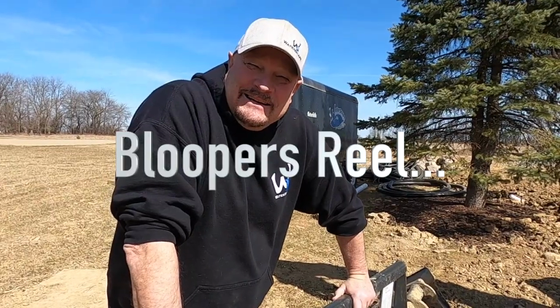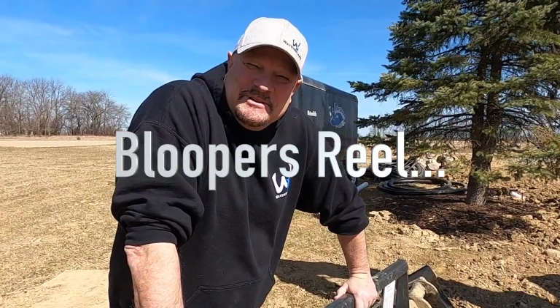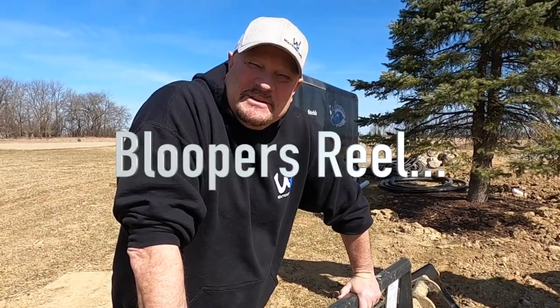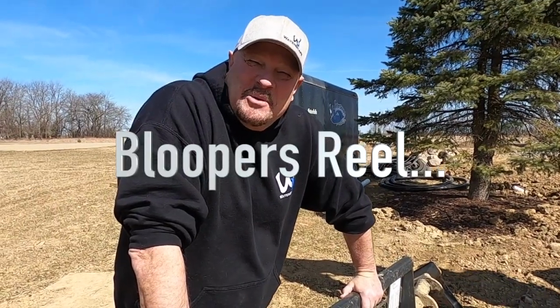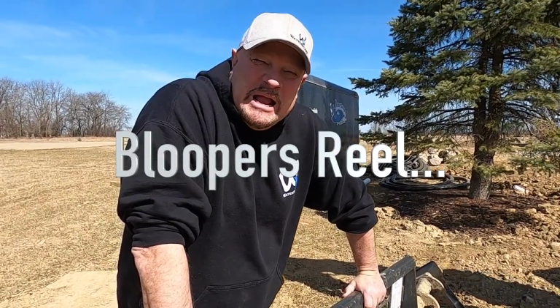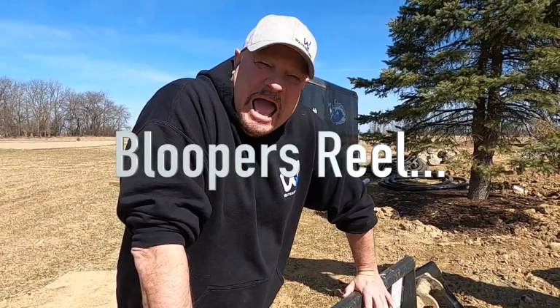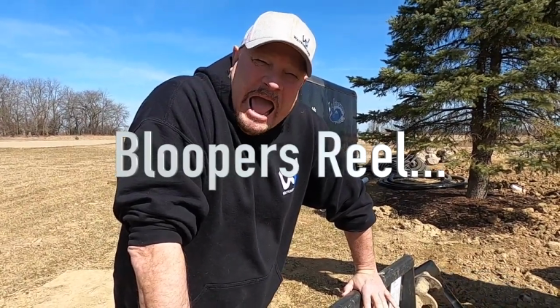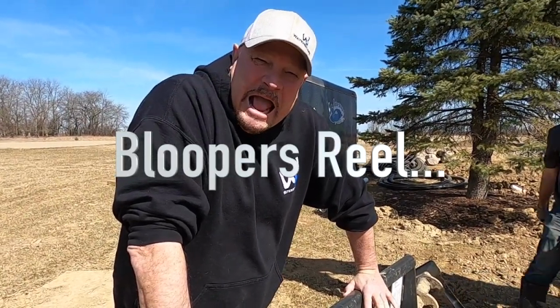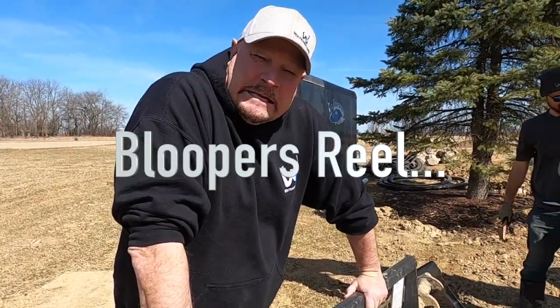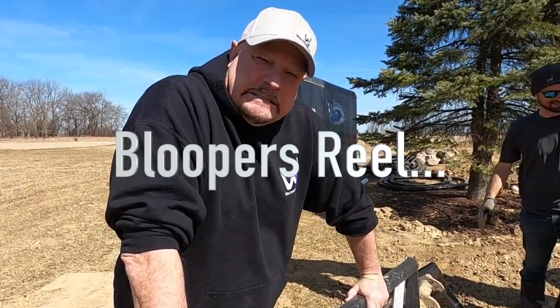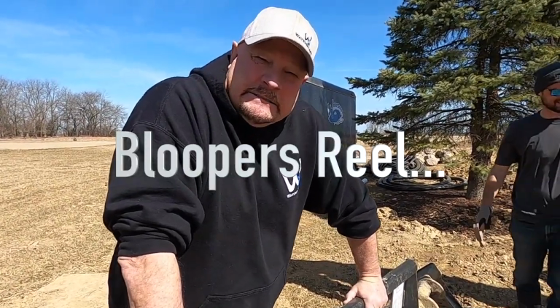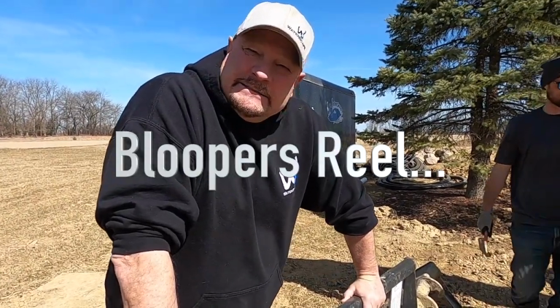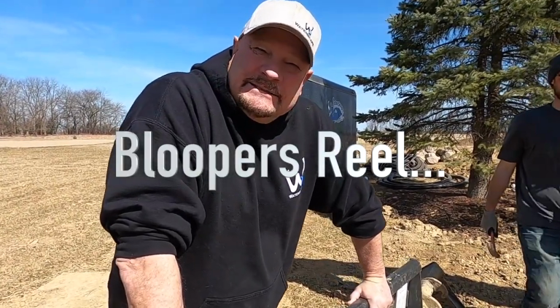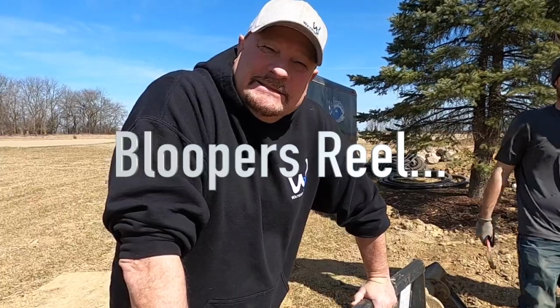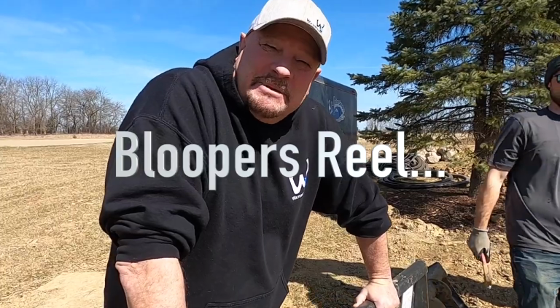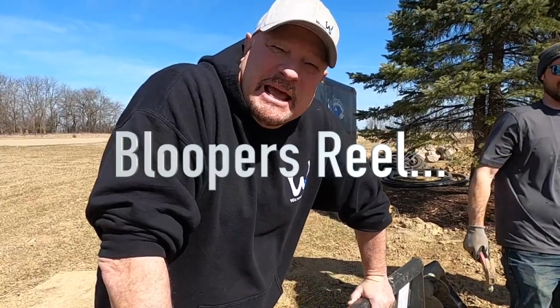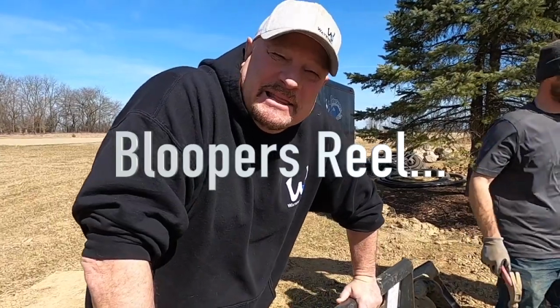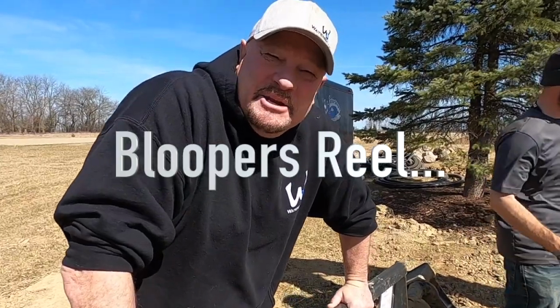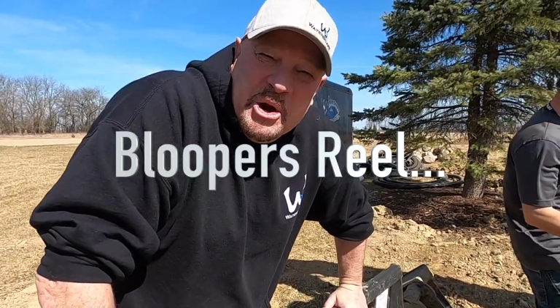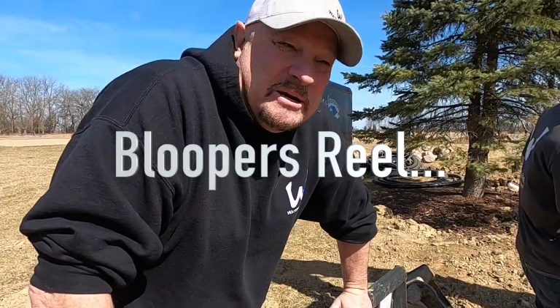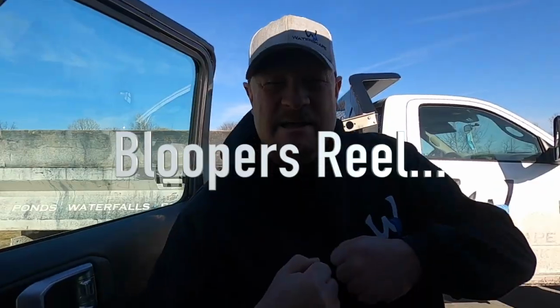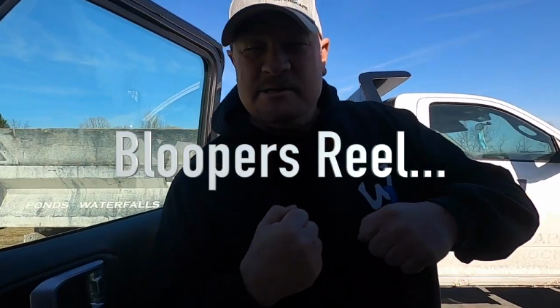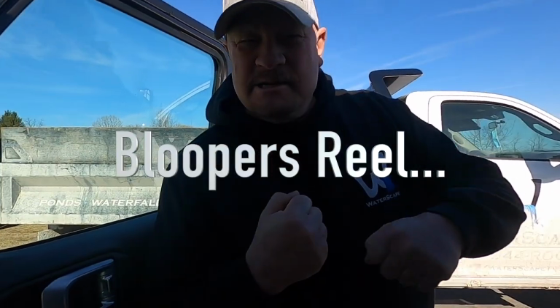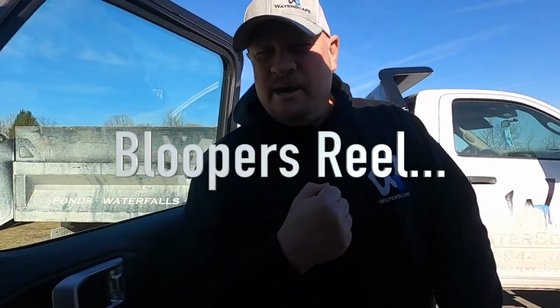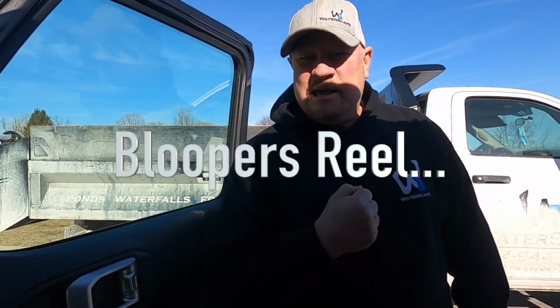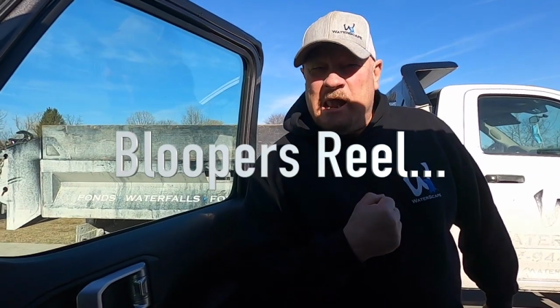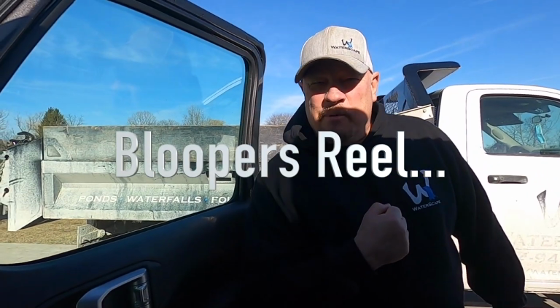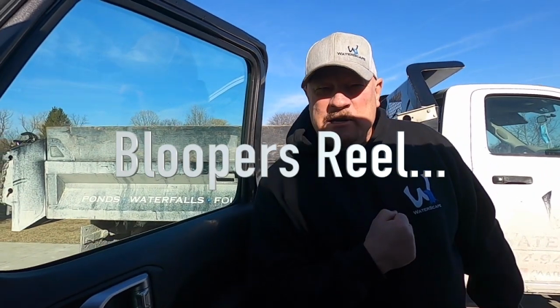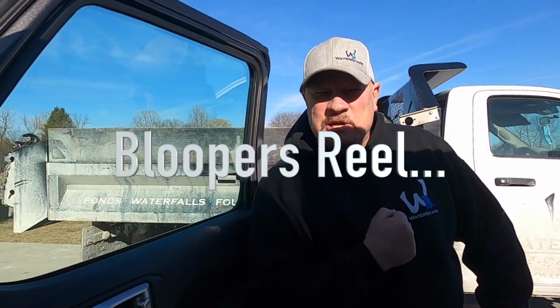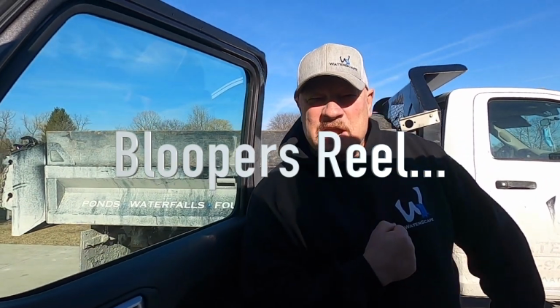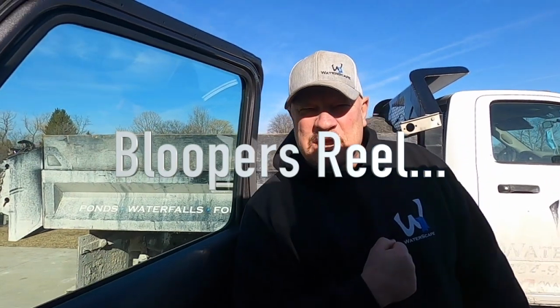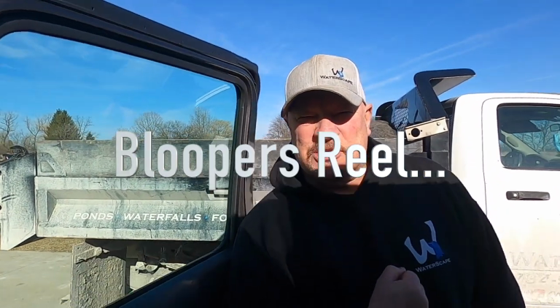I'm just an old guy playing in the dirt. Hey, this is Calibration Nation!